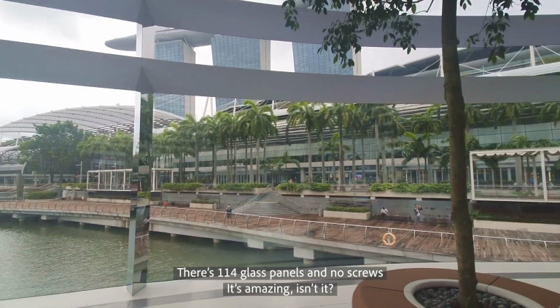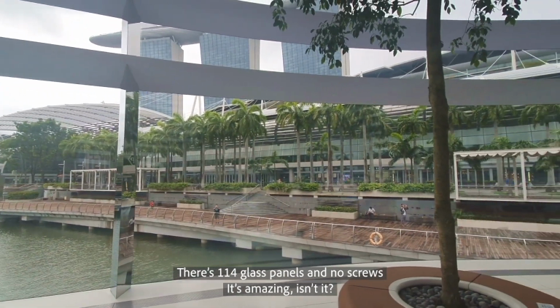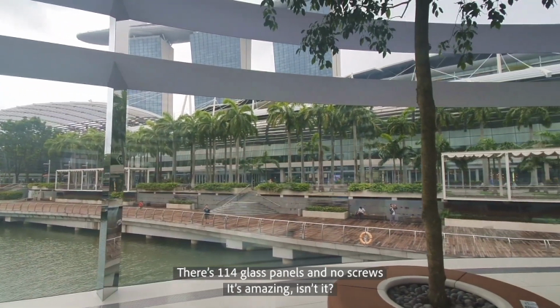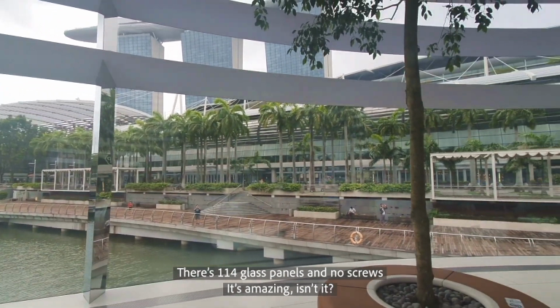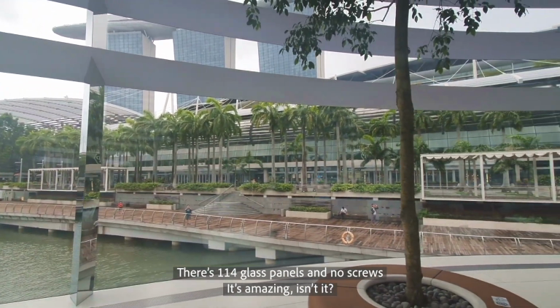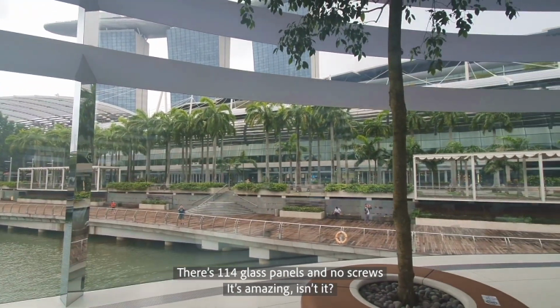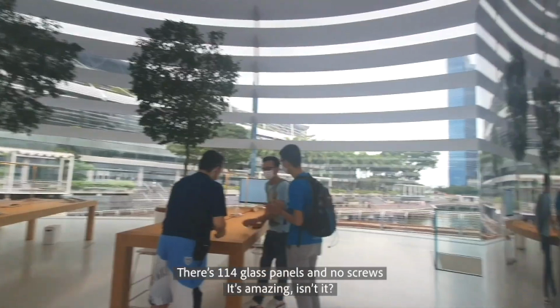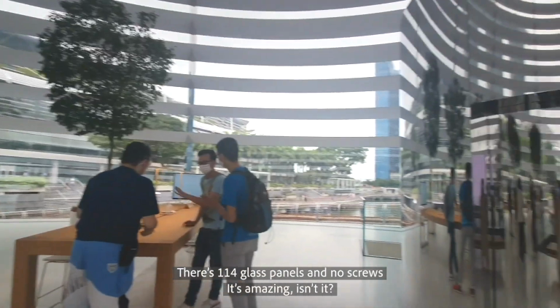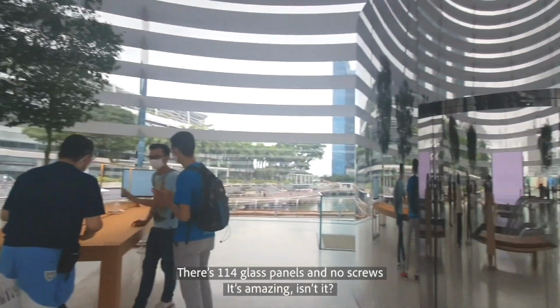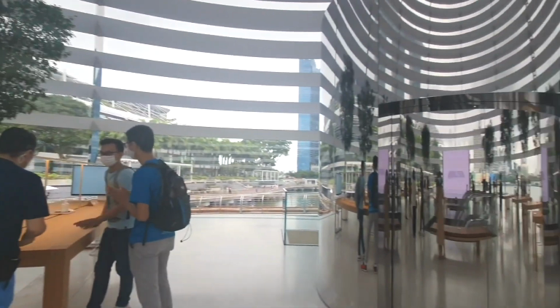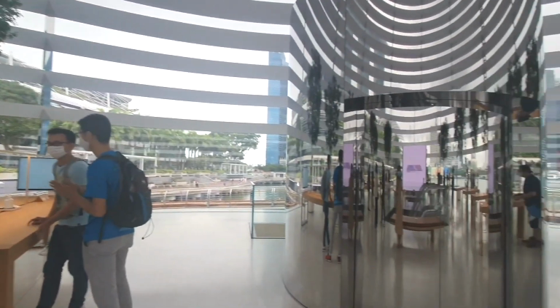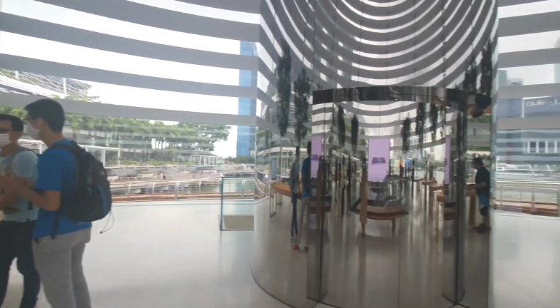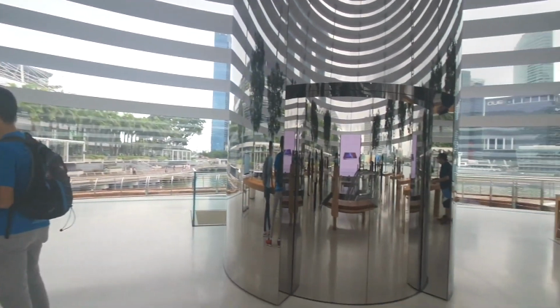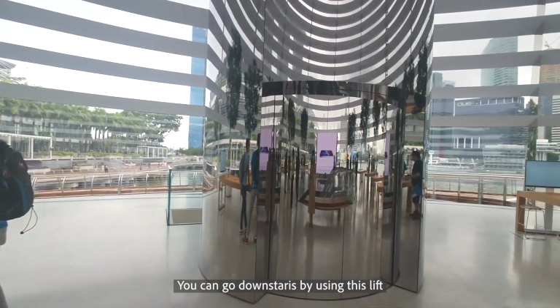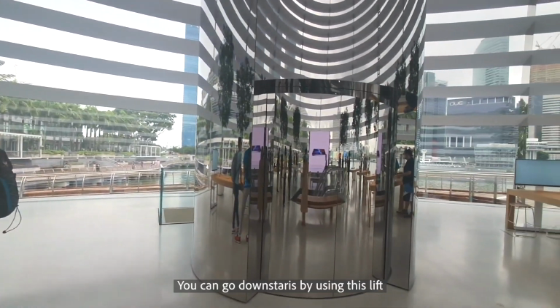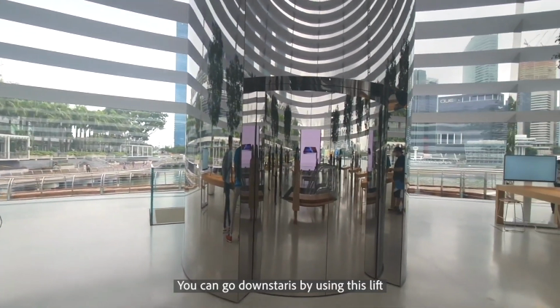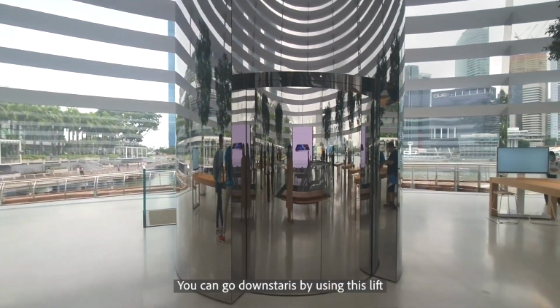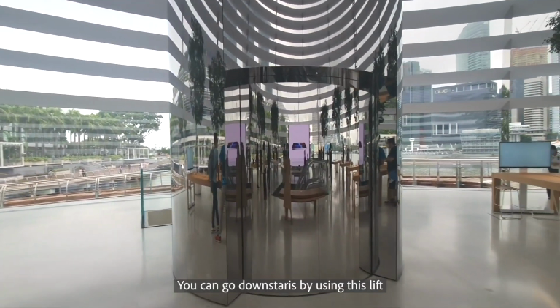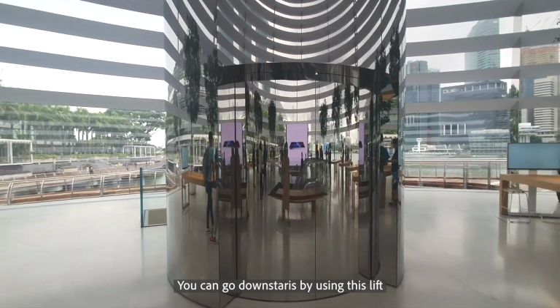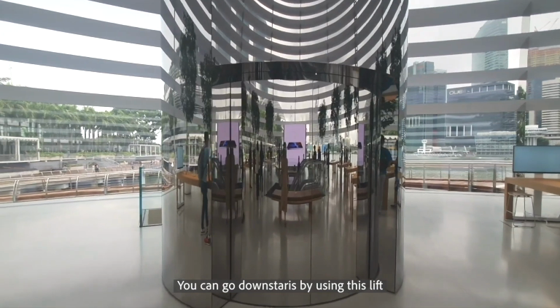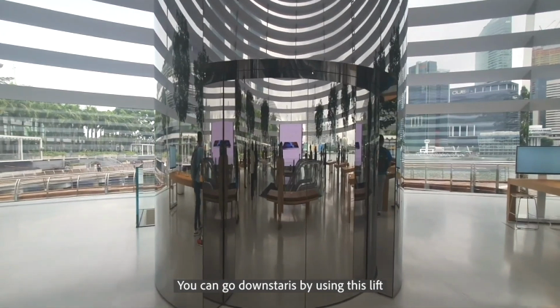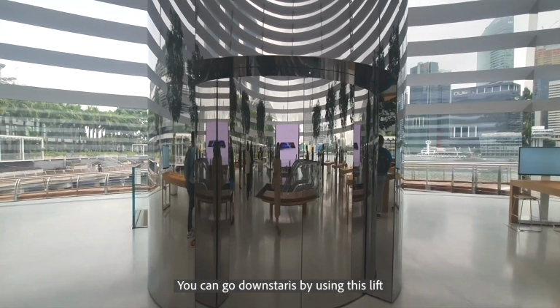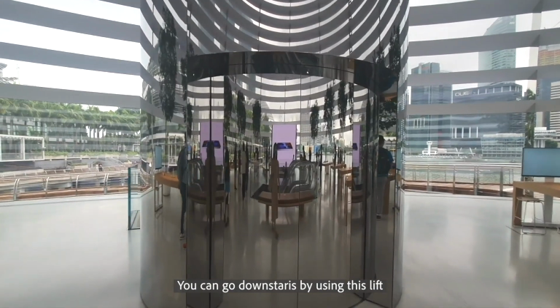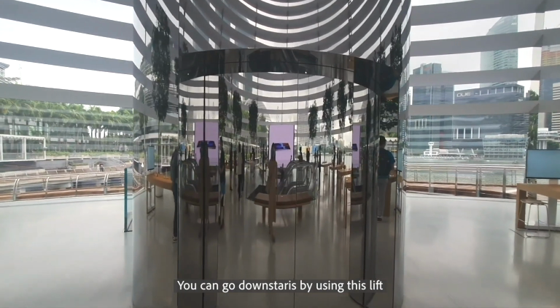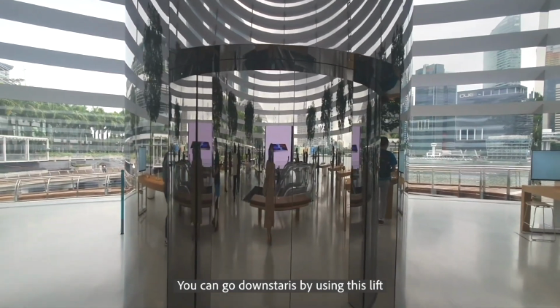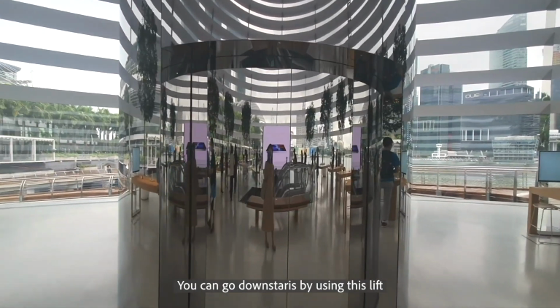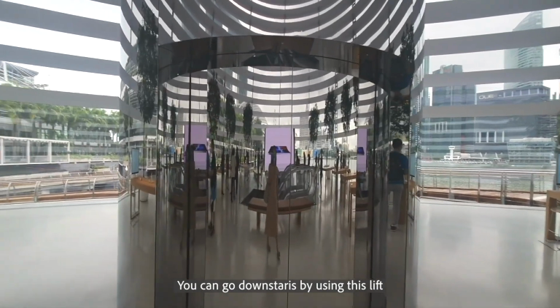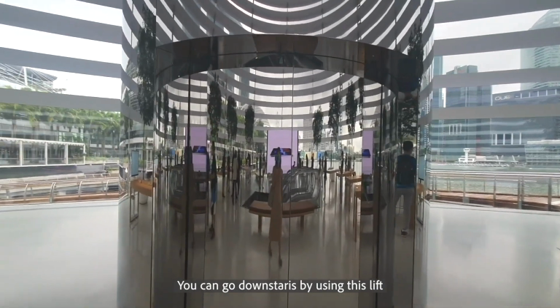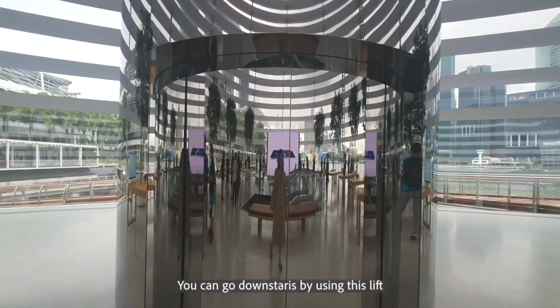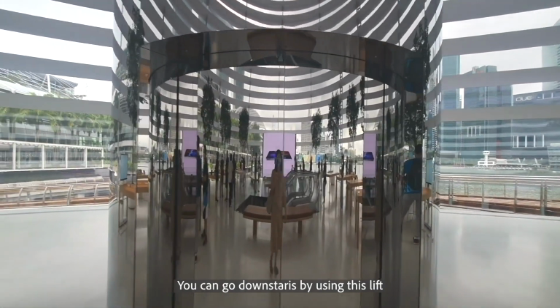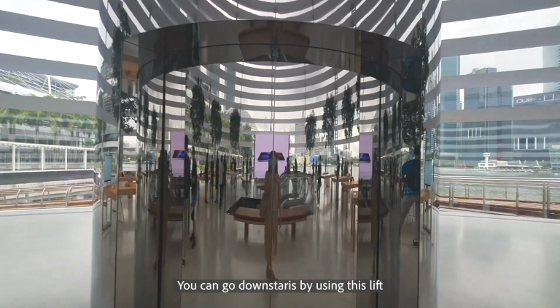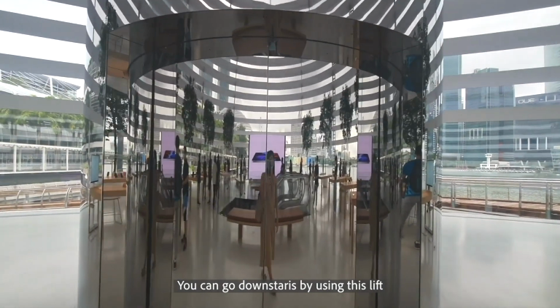According to Sharfik, this building was modeled after the Pantheon in Rome. The building is made of 114 glass panels without any secondary support — isn't that amazing? And this is the elevator you can take to go down.